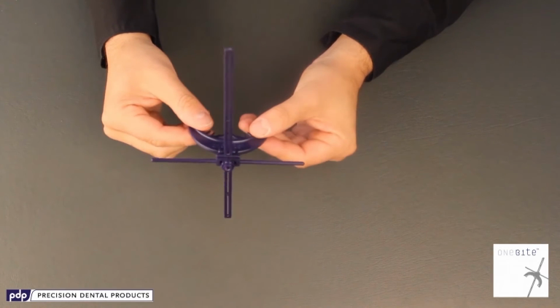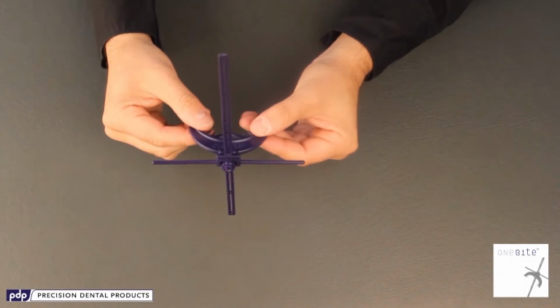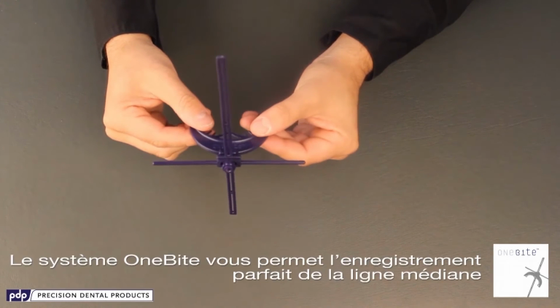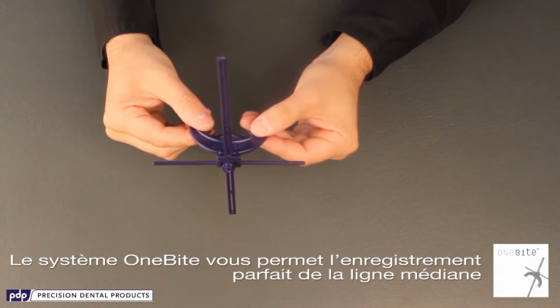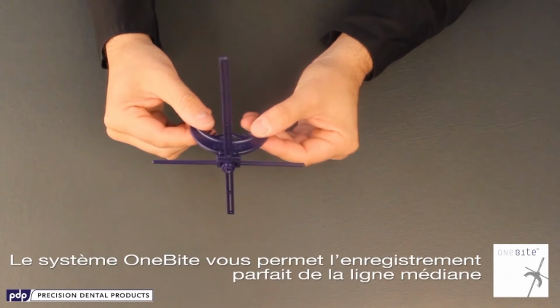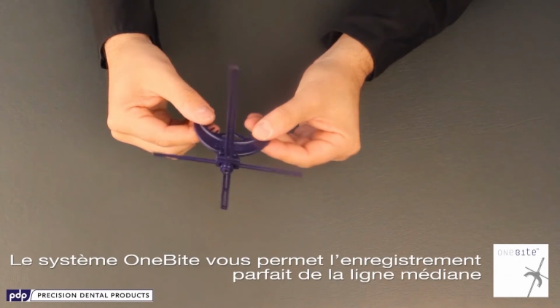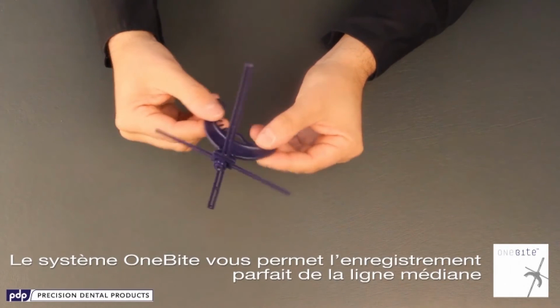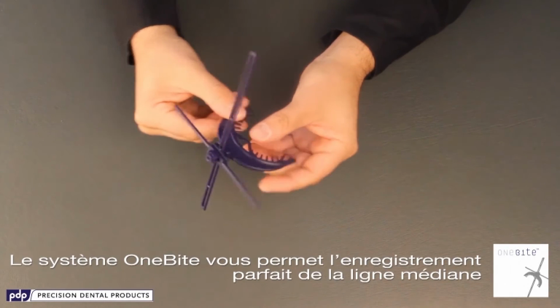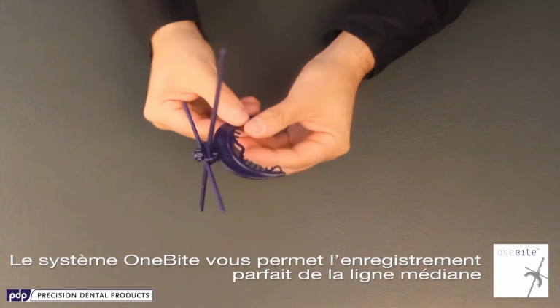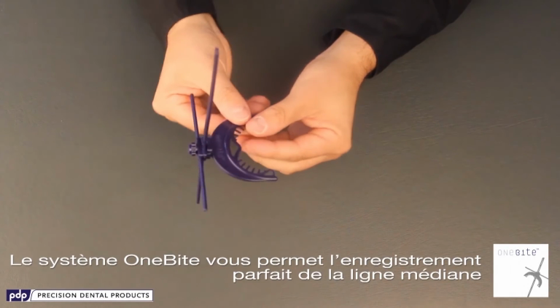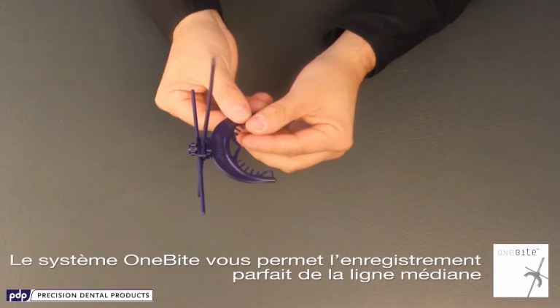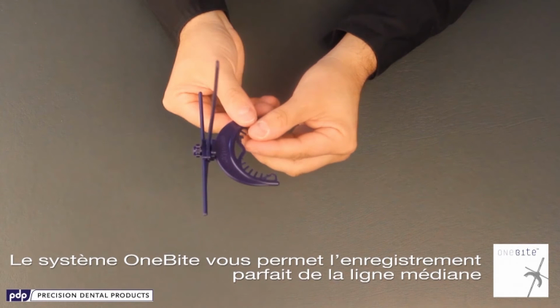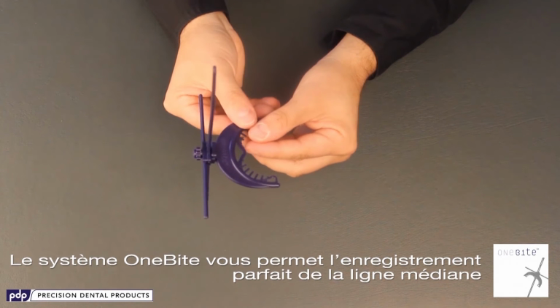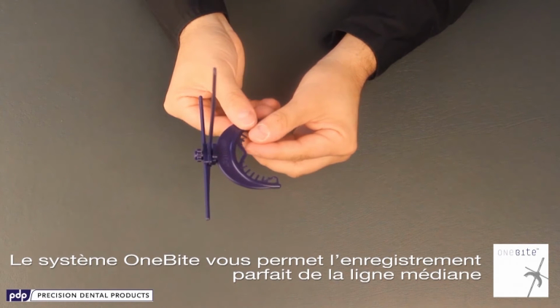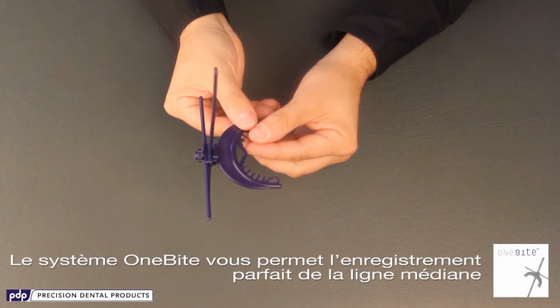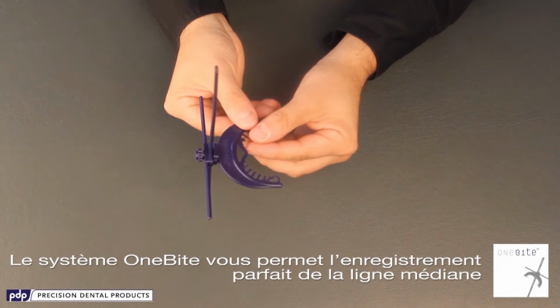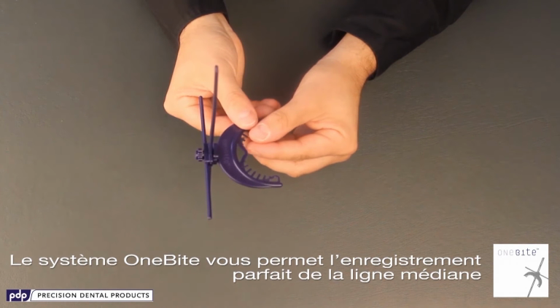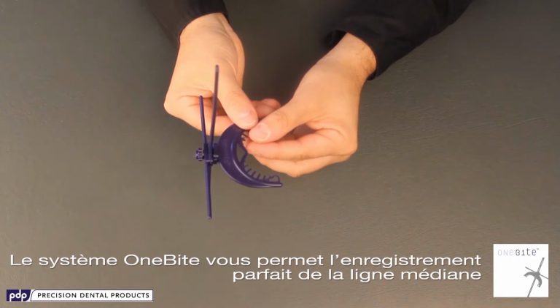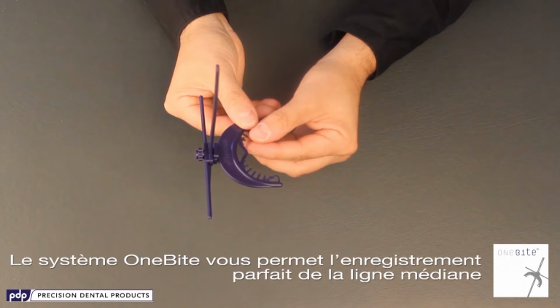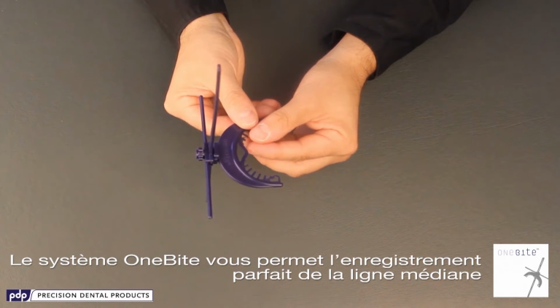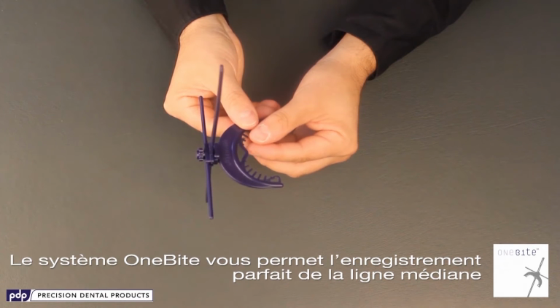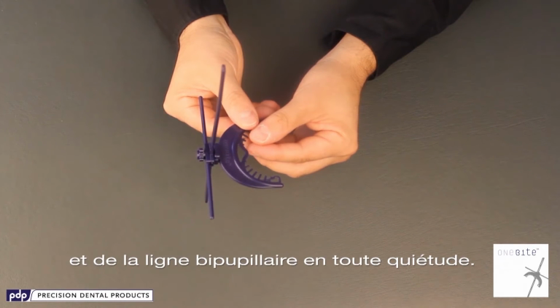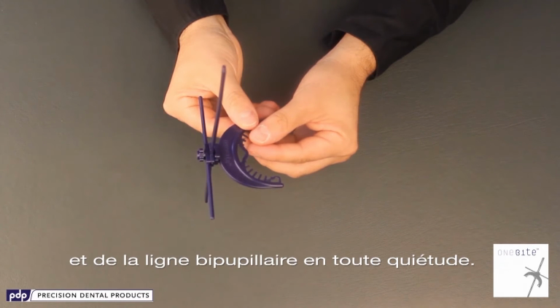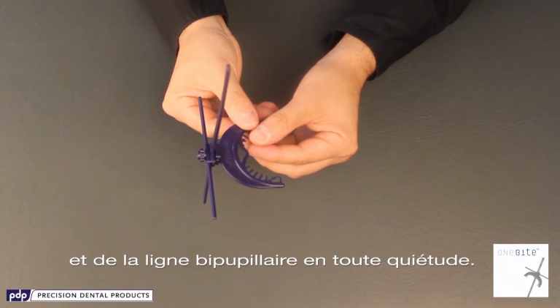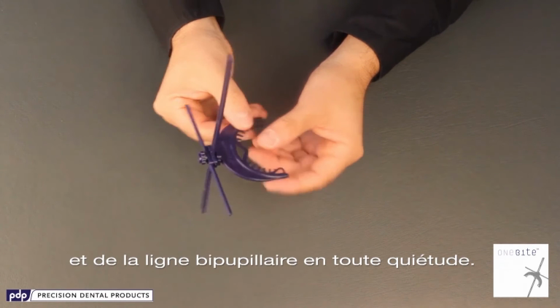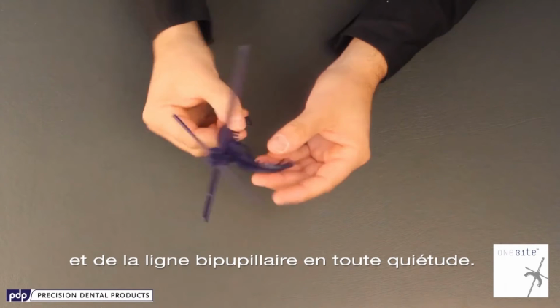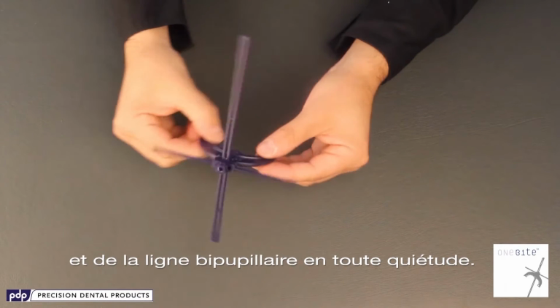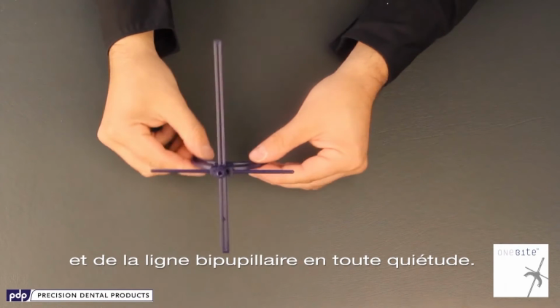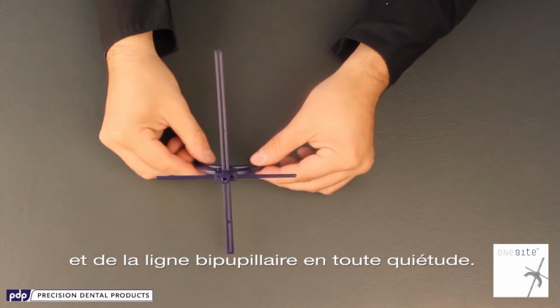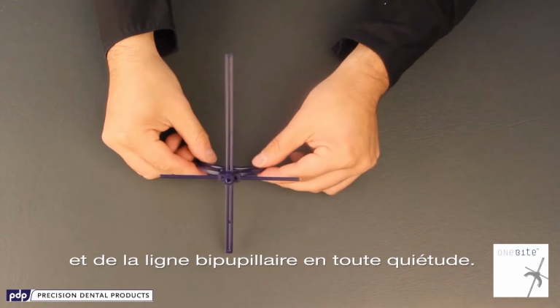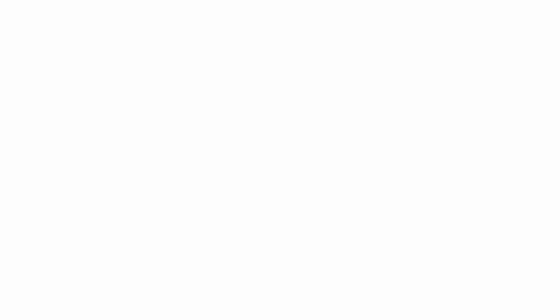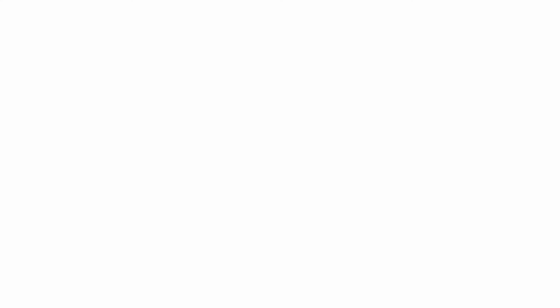The 1-byte system will give you the peace of mind of obtaining the perfect midline and horizontal axis record.